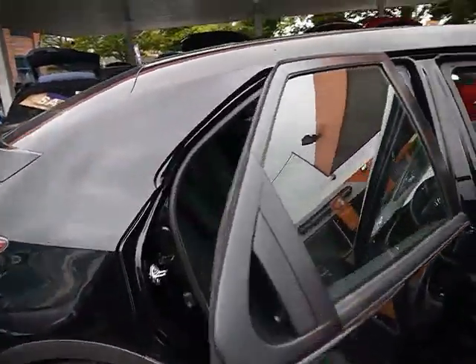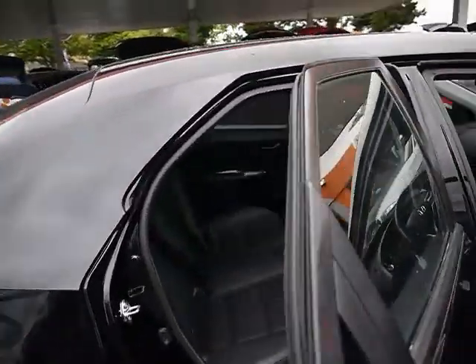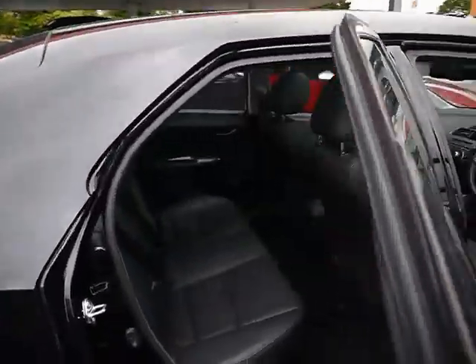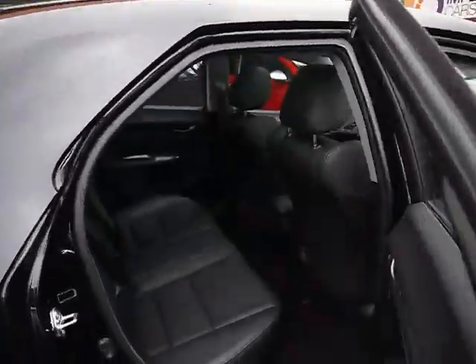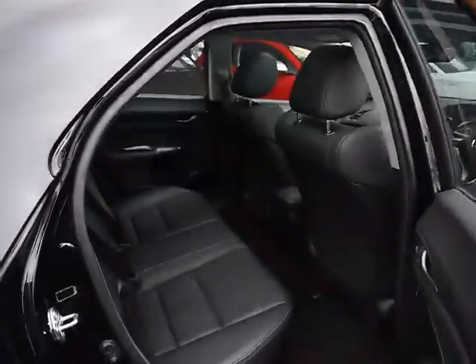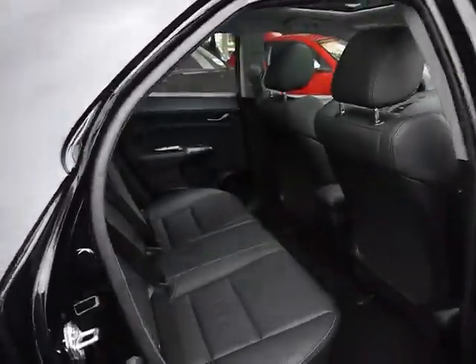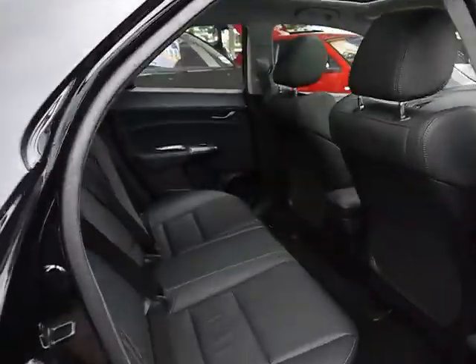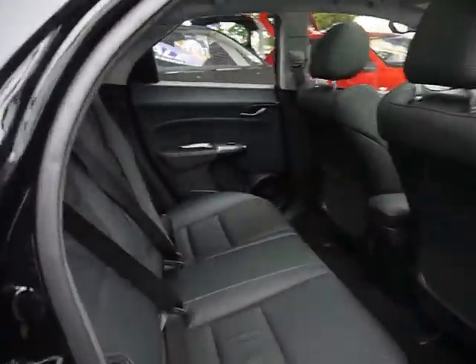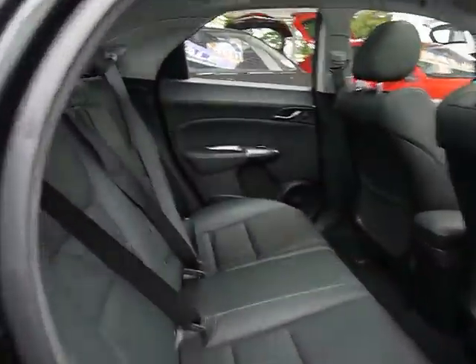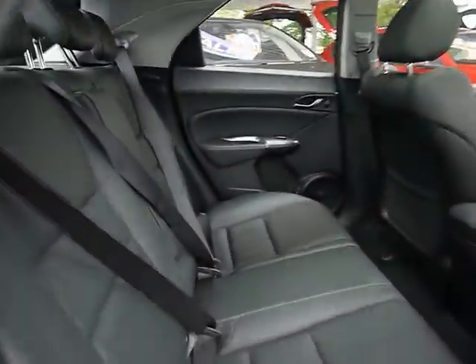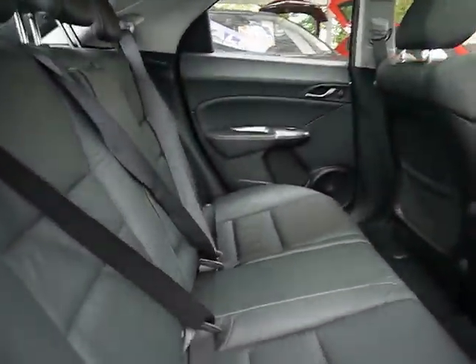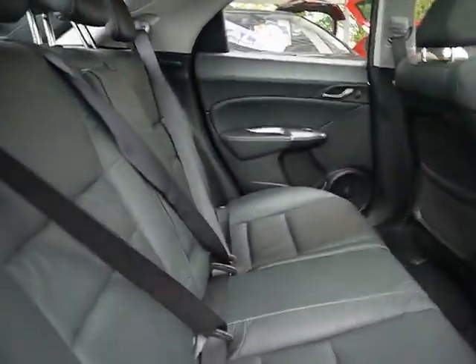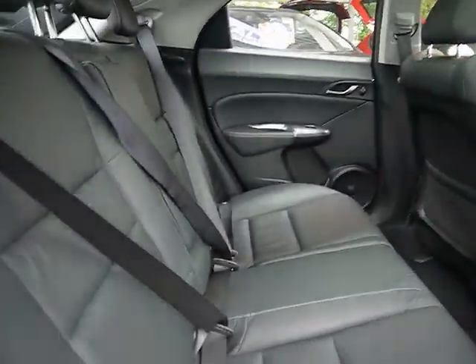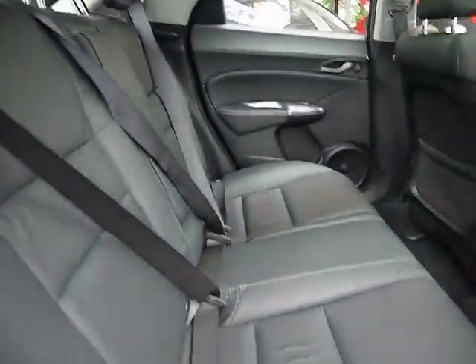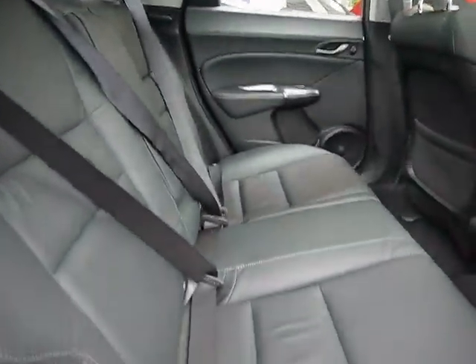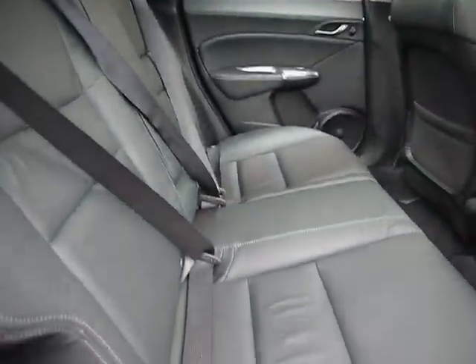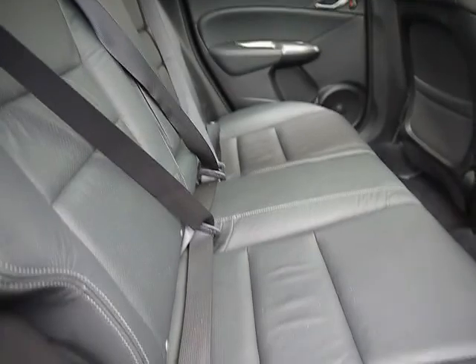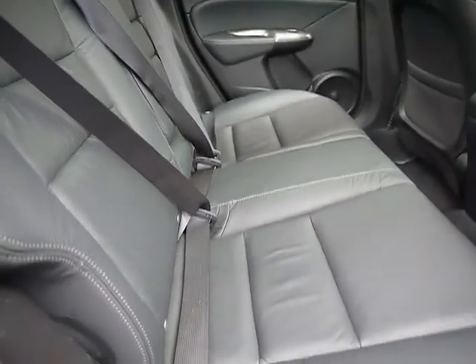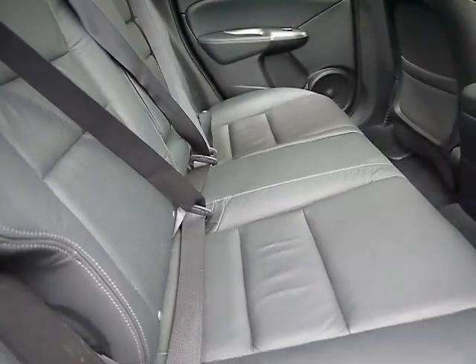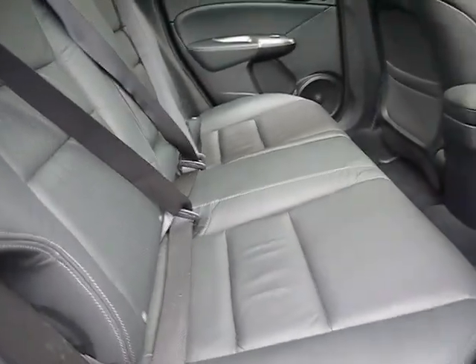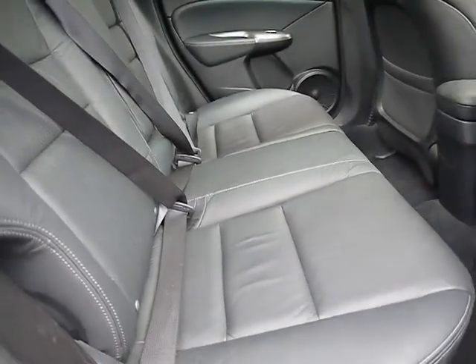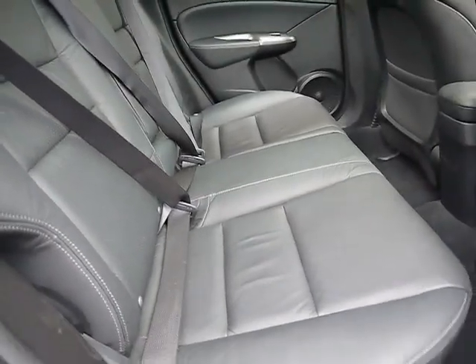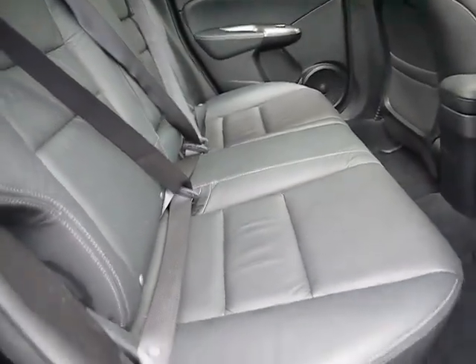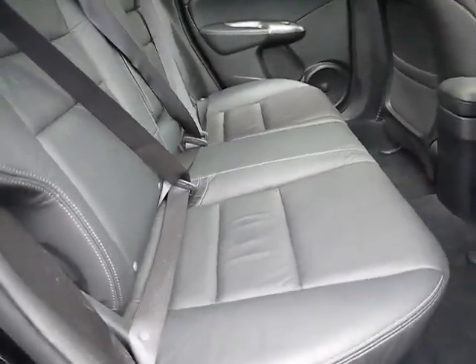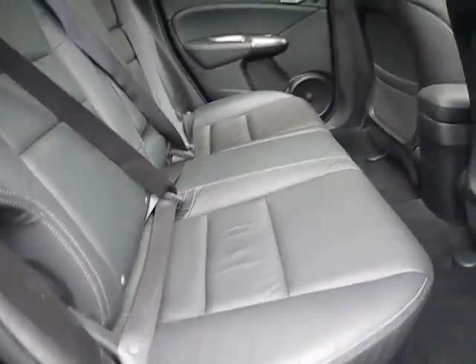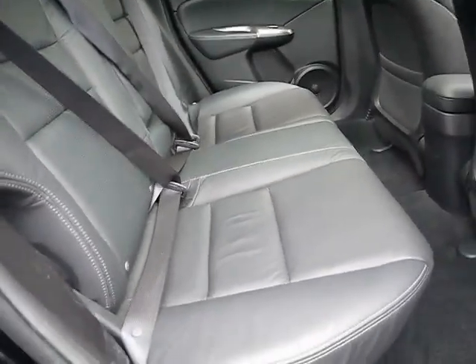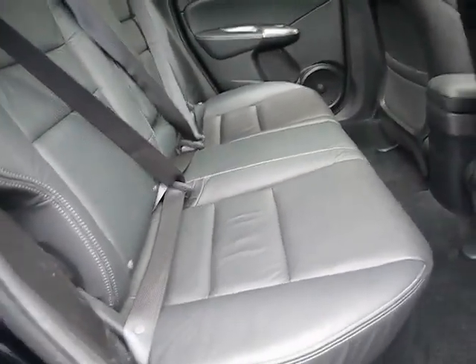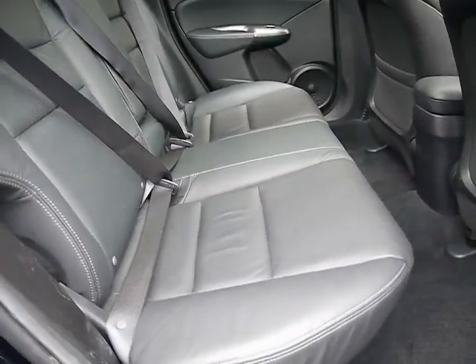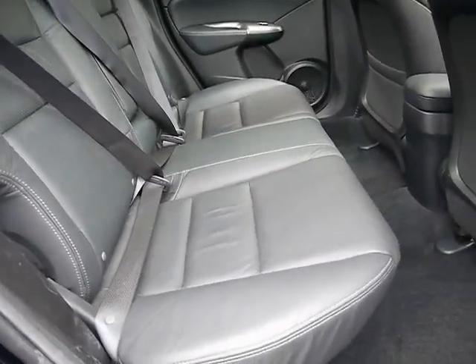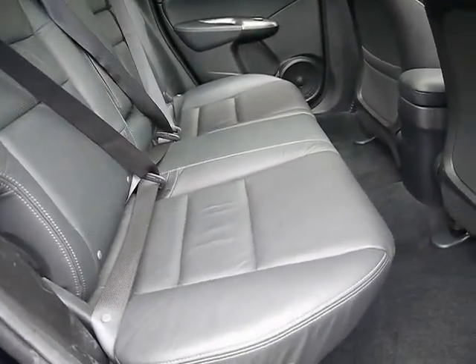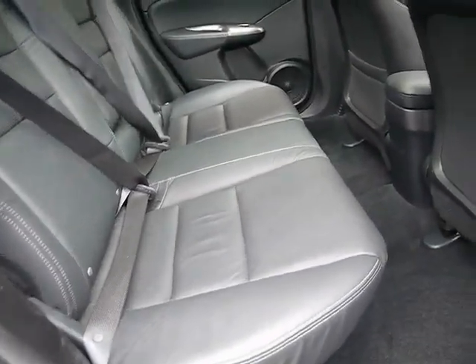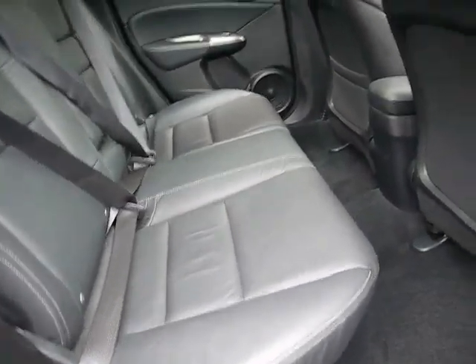Inside the car, we've got full black leather upholstery with white stitching. No rips, tears or stains to the seats. We've also got ISOFIX child seat supports.